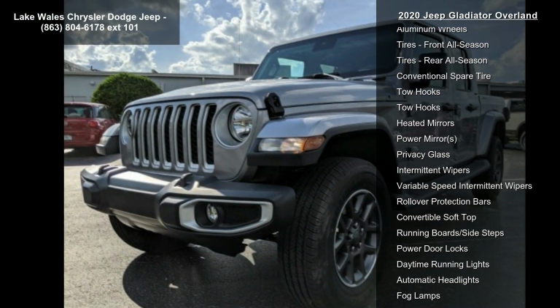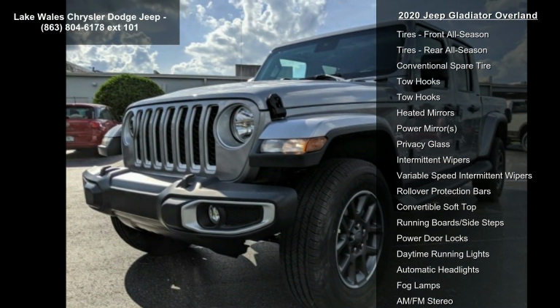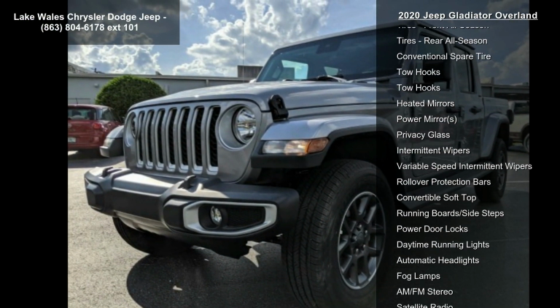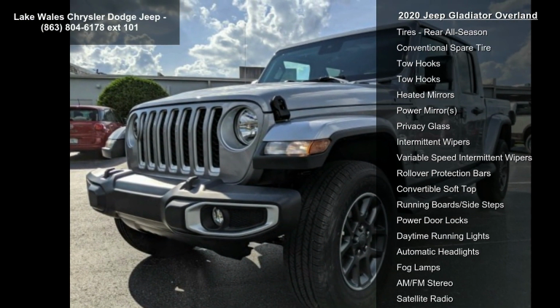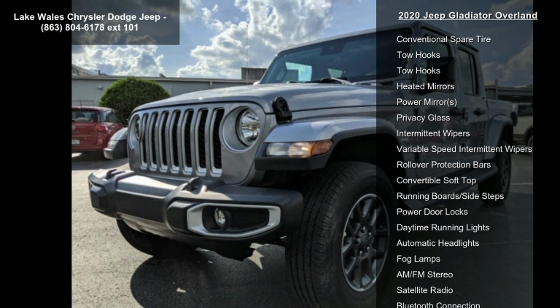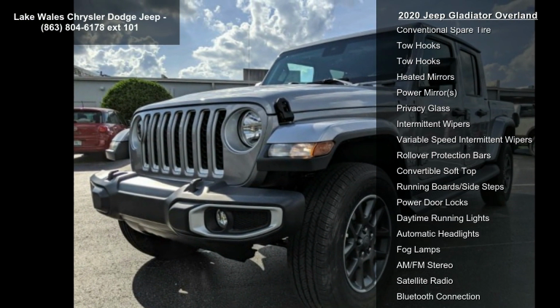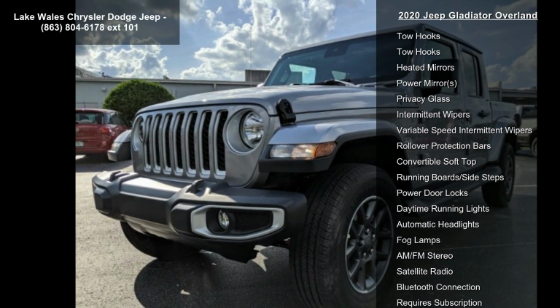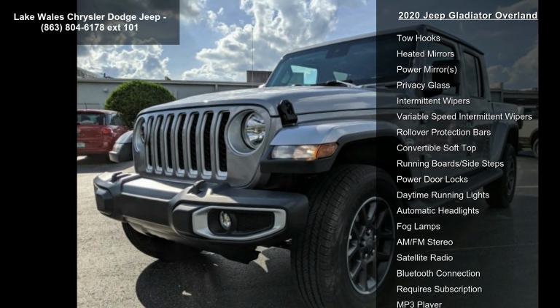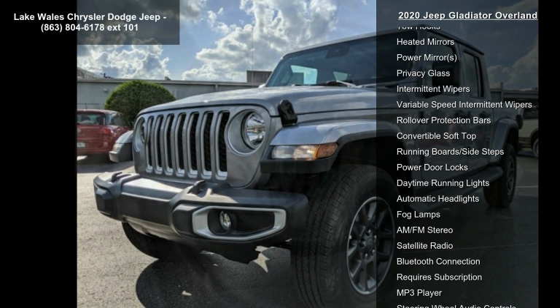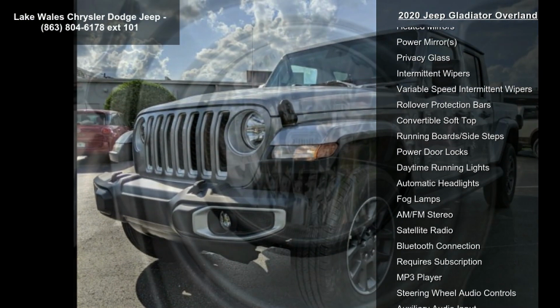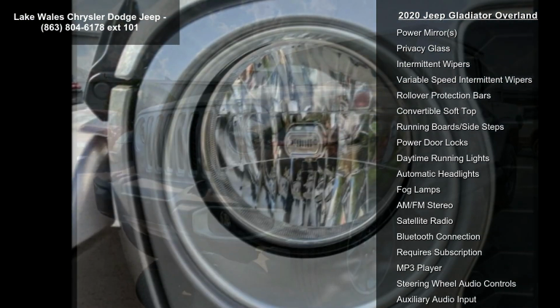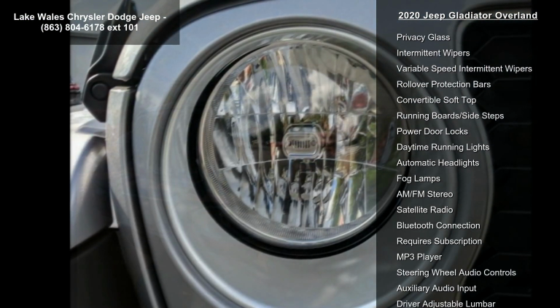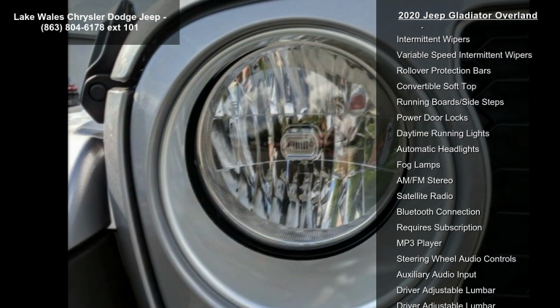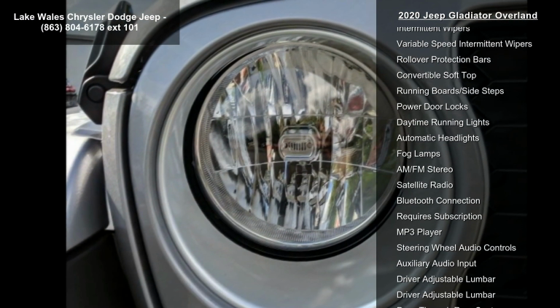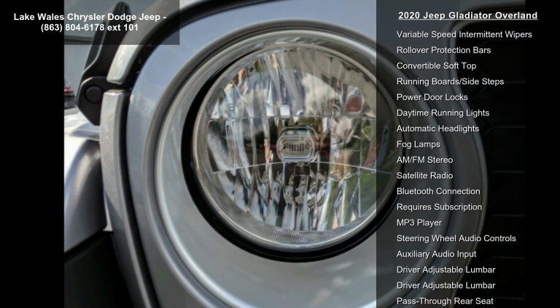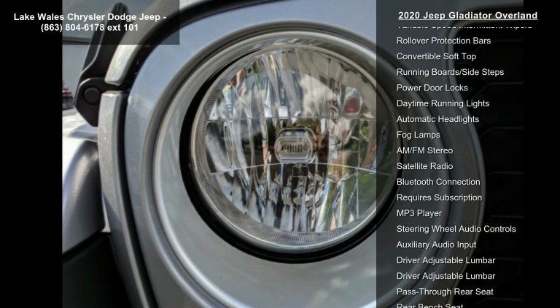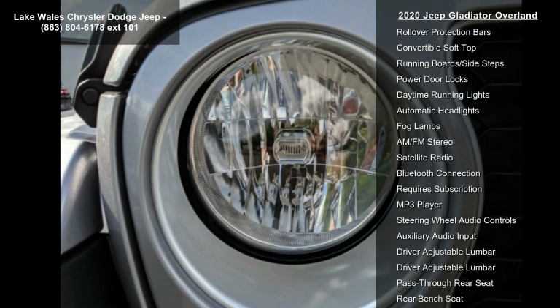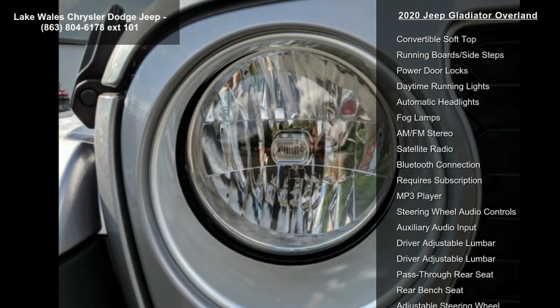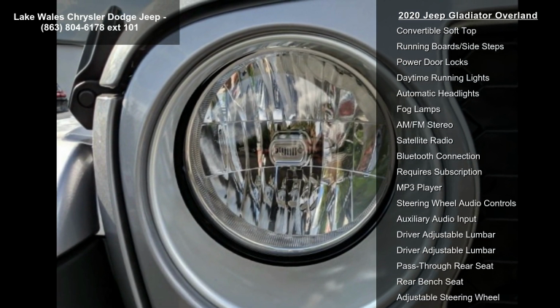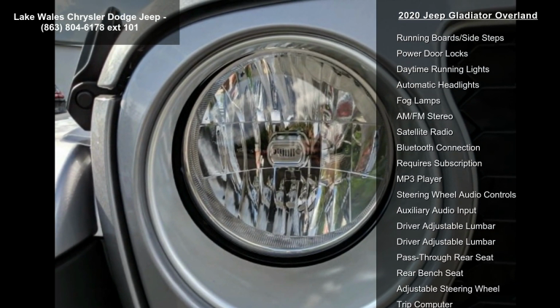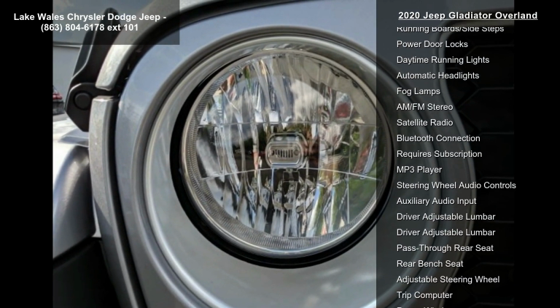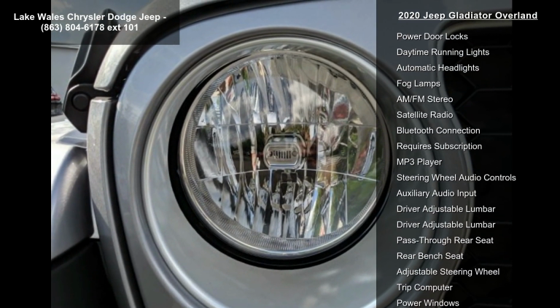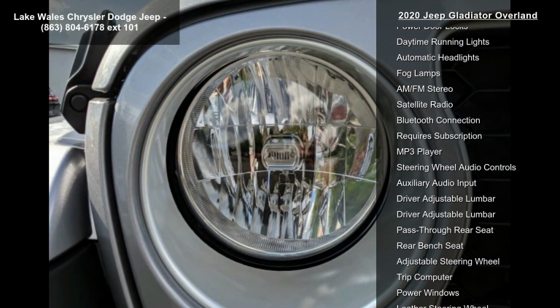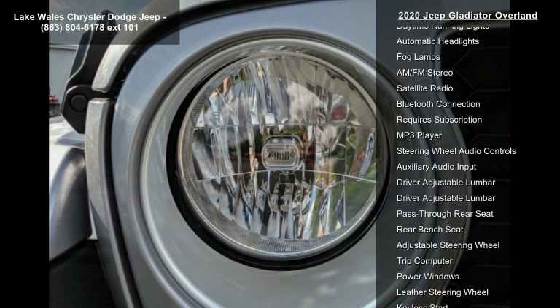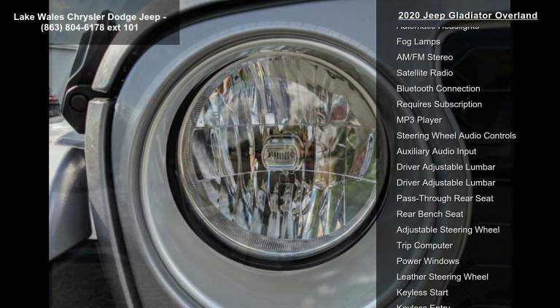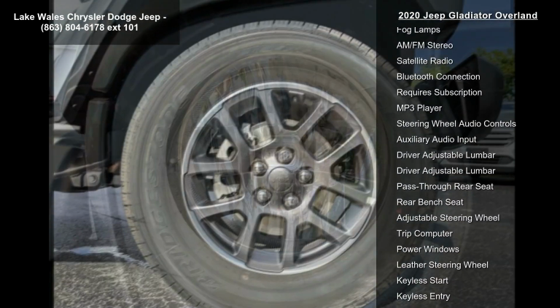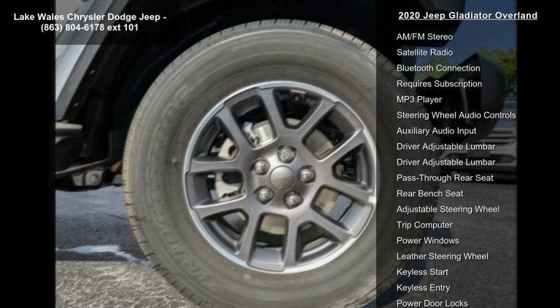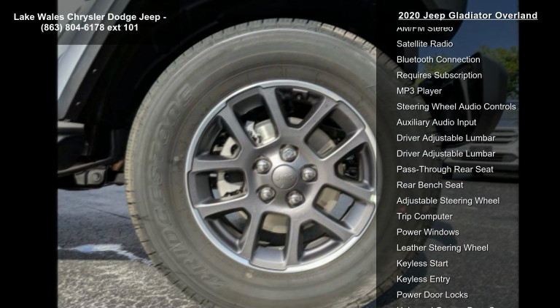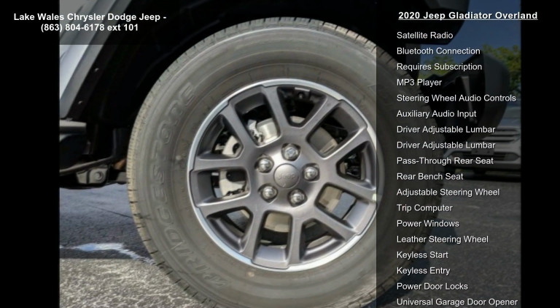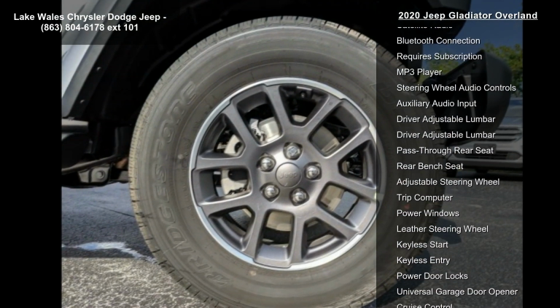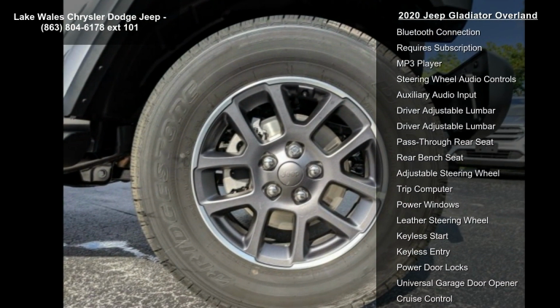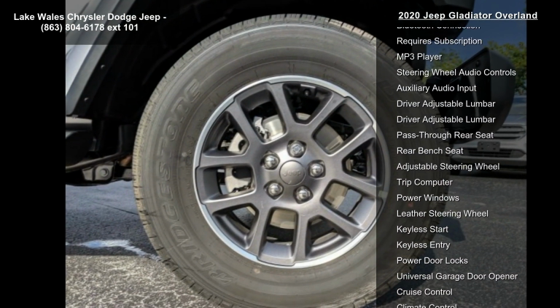Alpine Premium Audio System, Bluetooth Wireless Speaker, Radio, Uconnect 4C Nav with 8.4 Display.